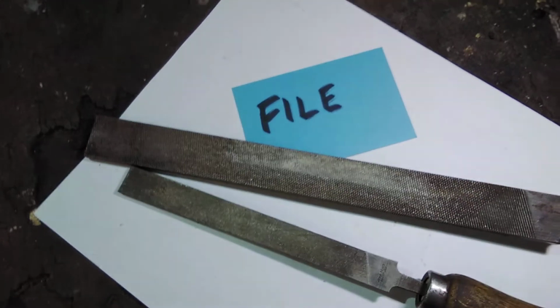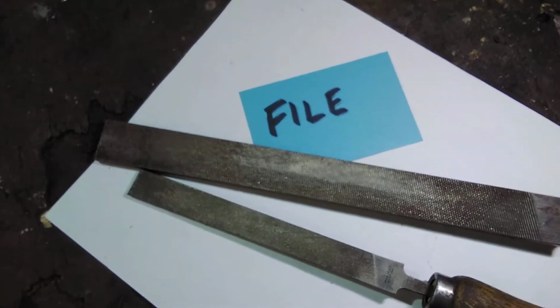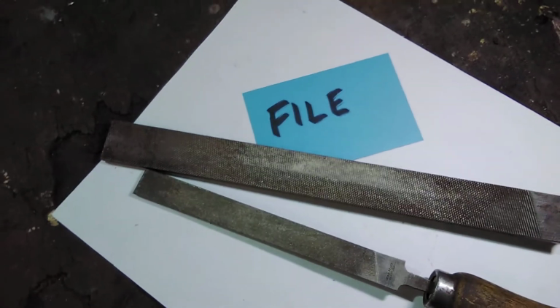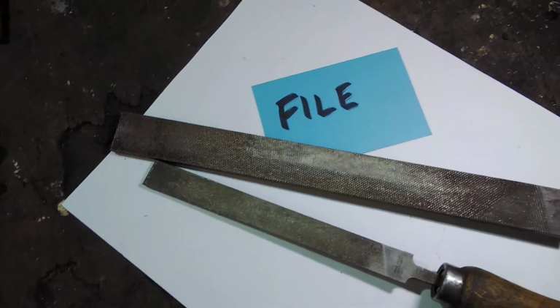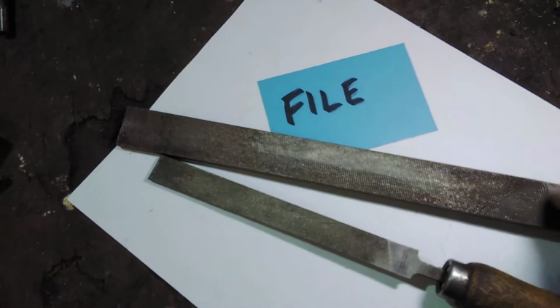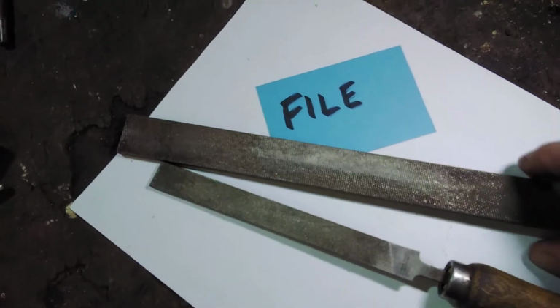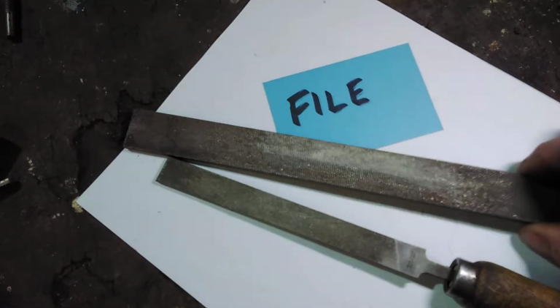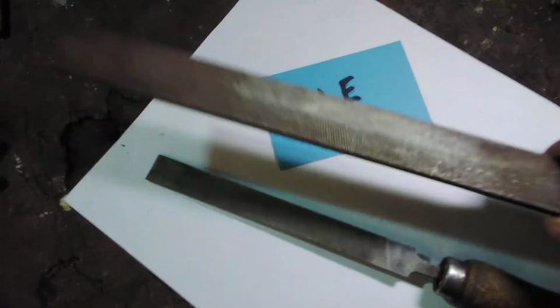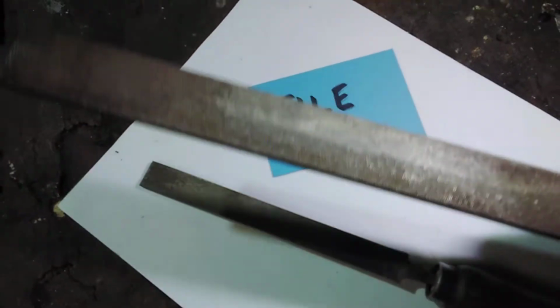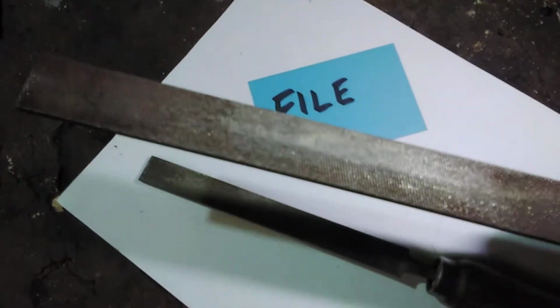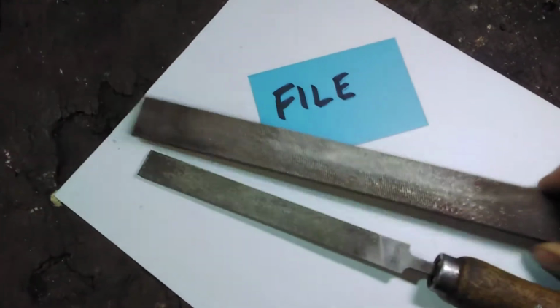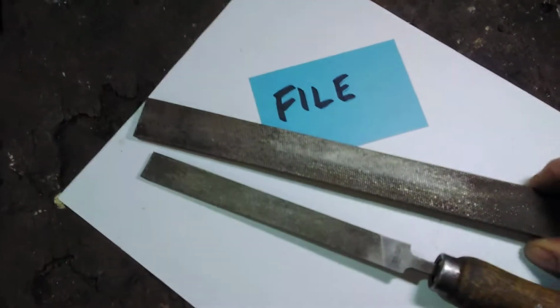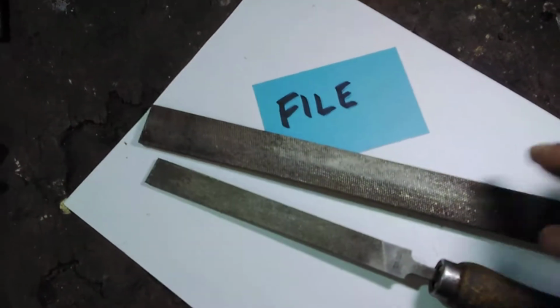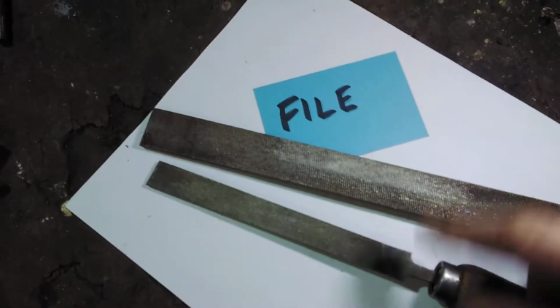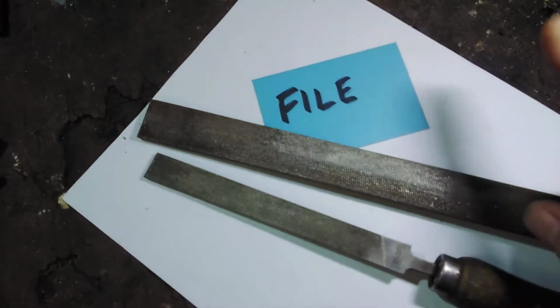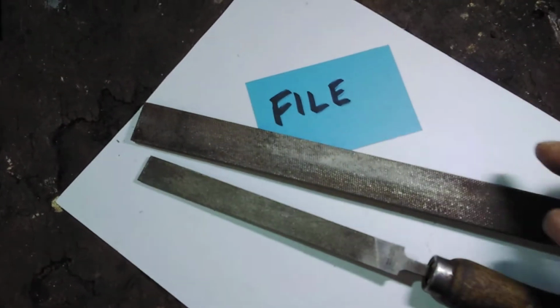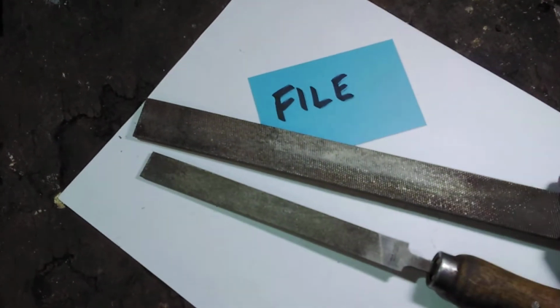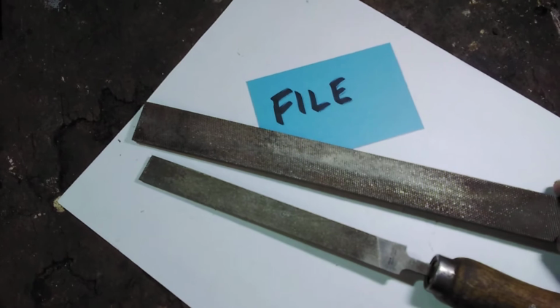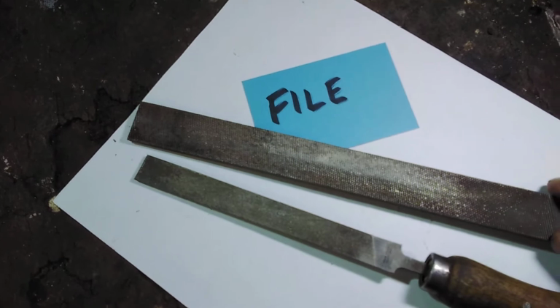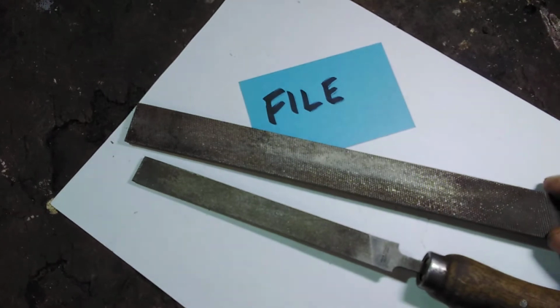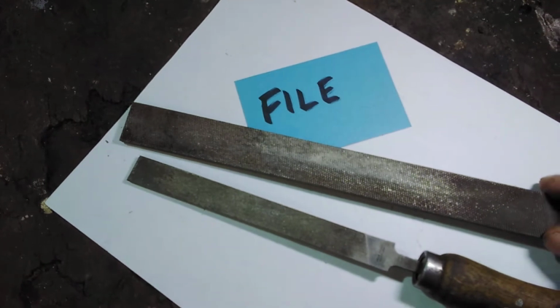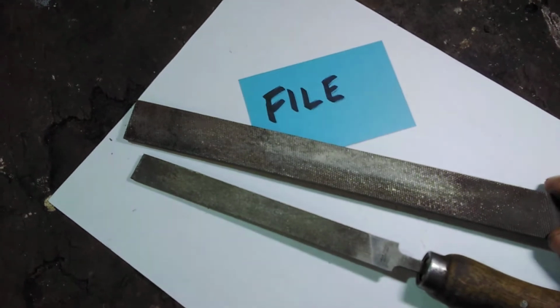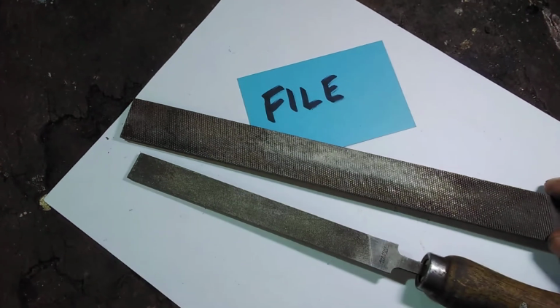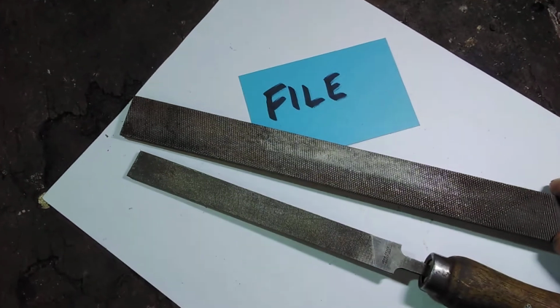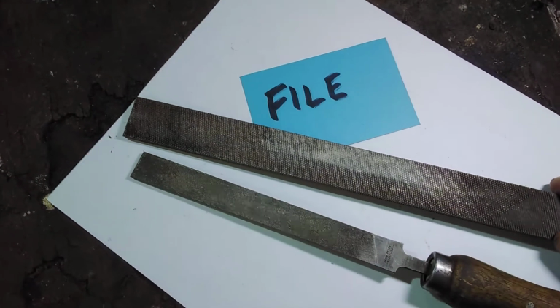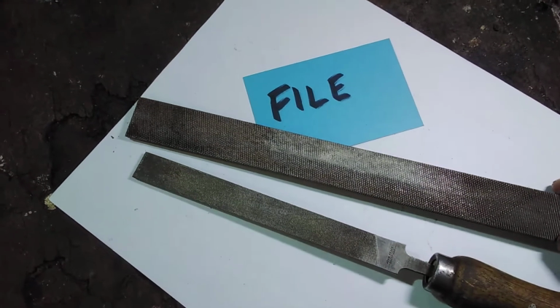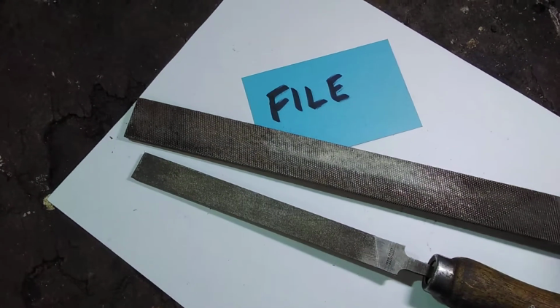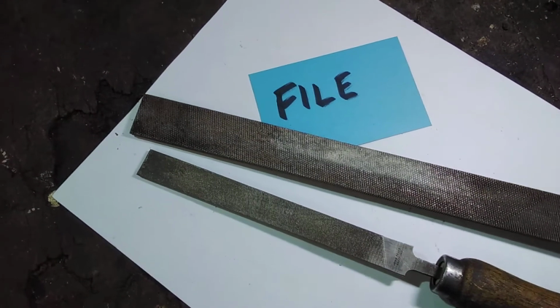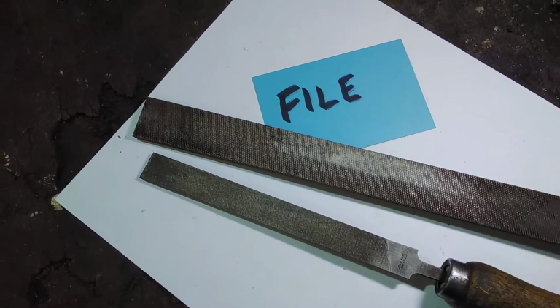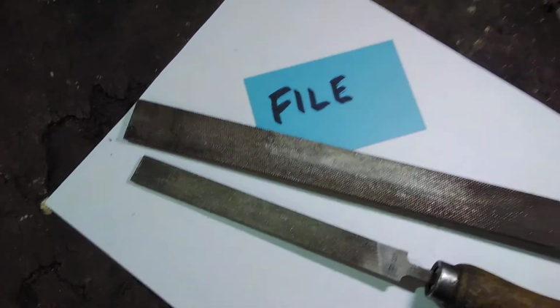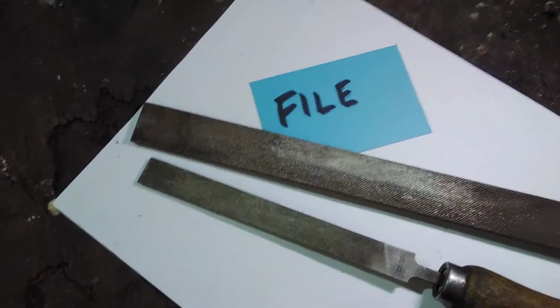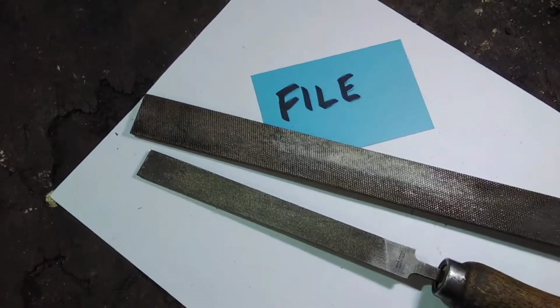Do be careful because if you drop a file it can break, because it's extremely hard and very brittle.